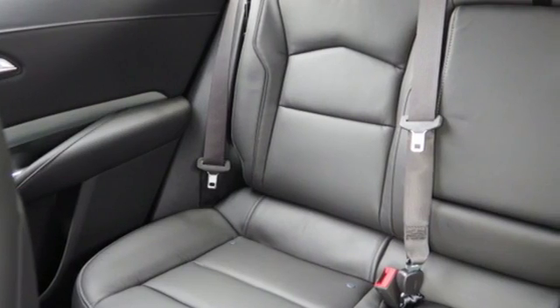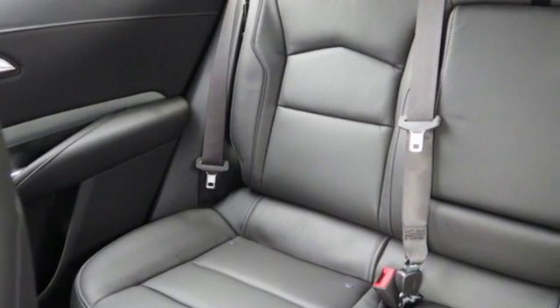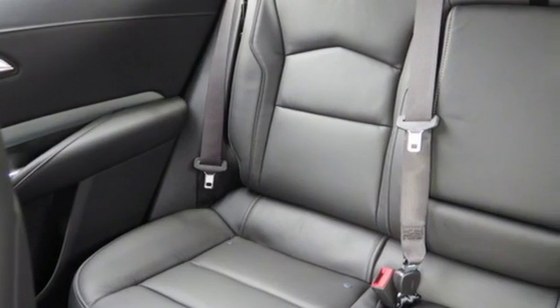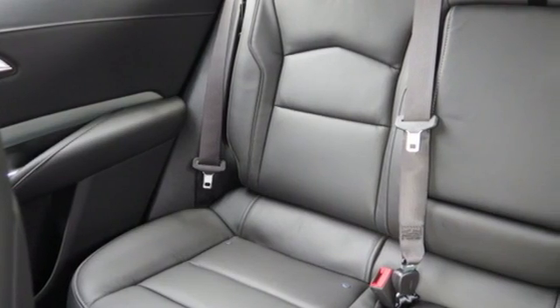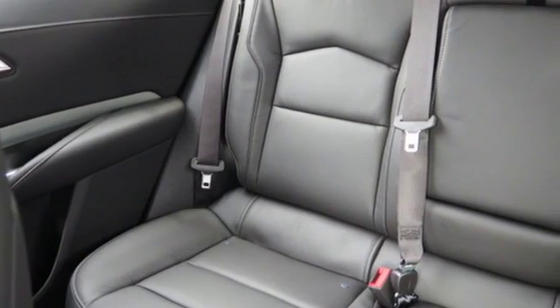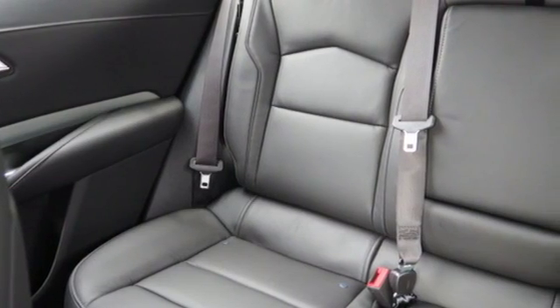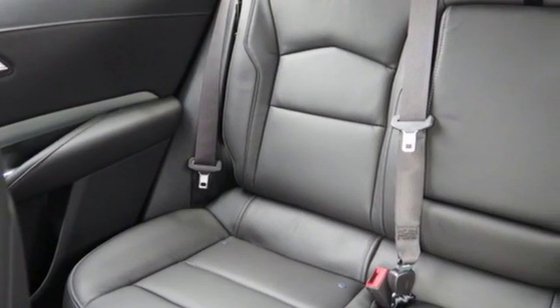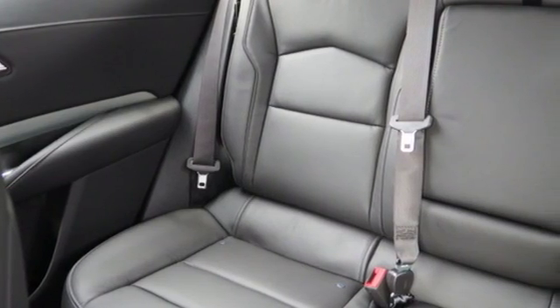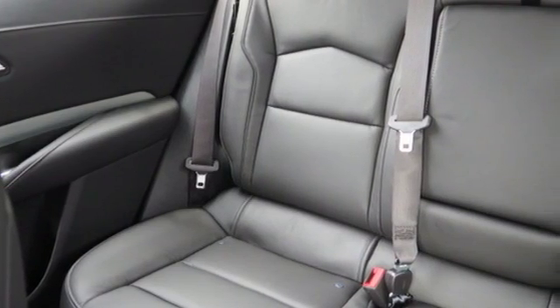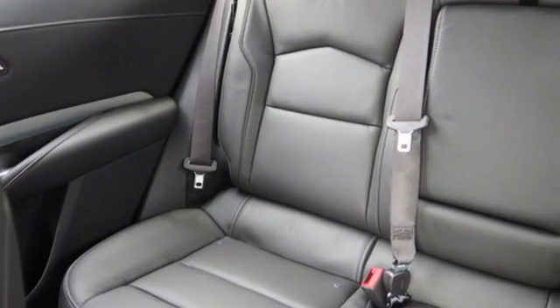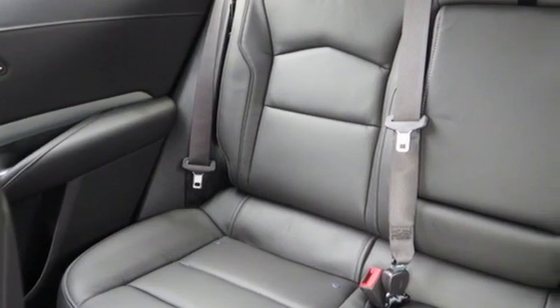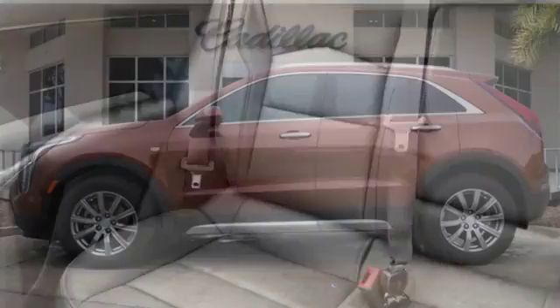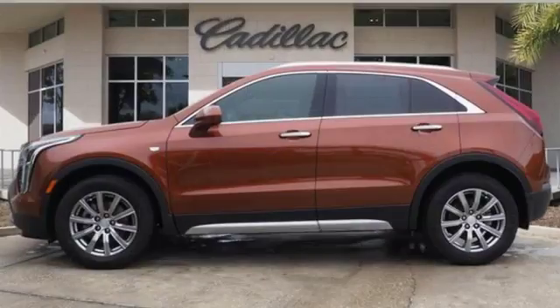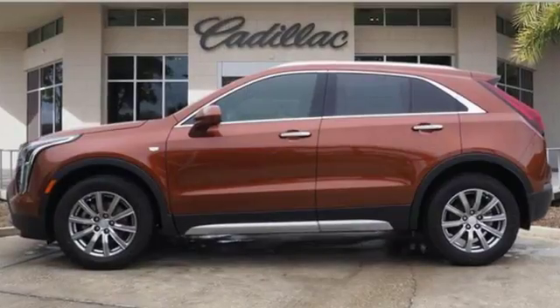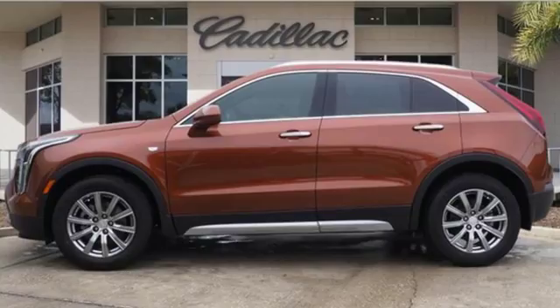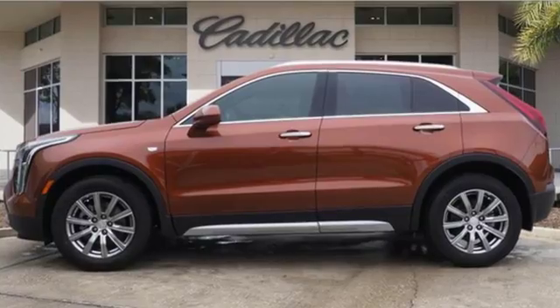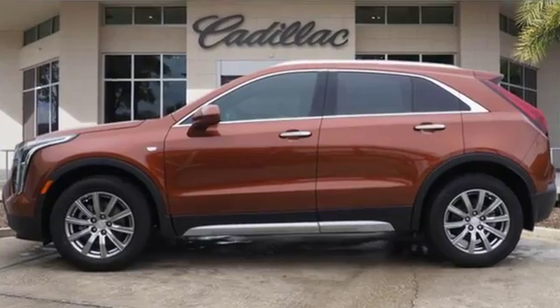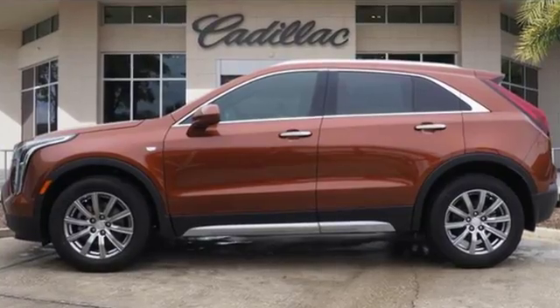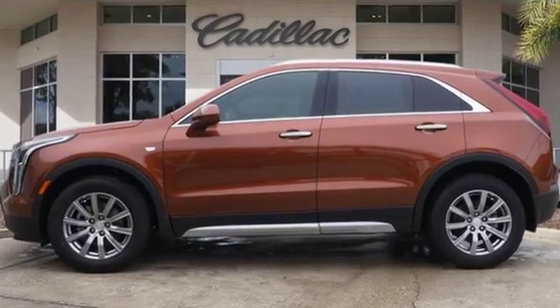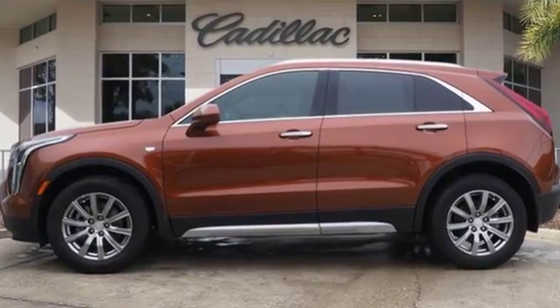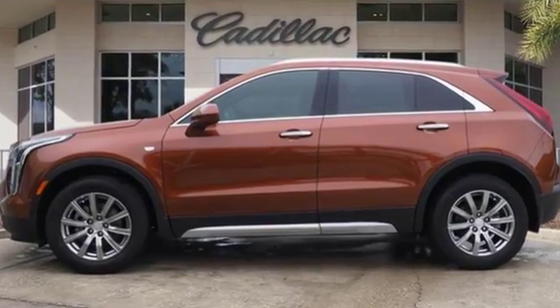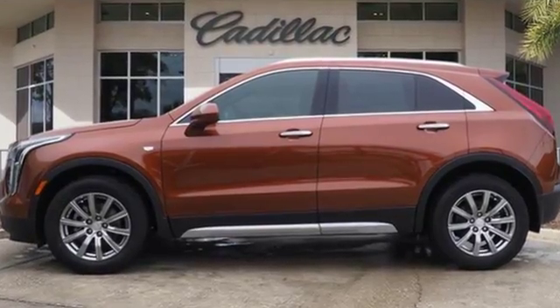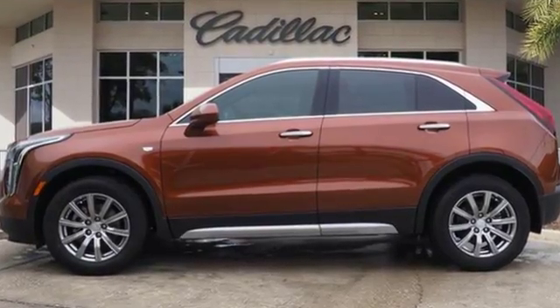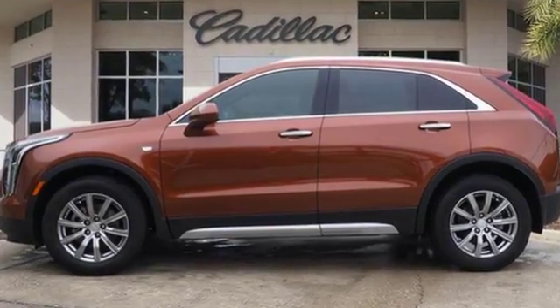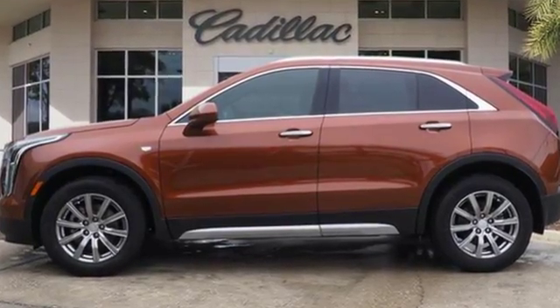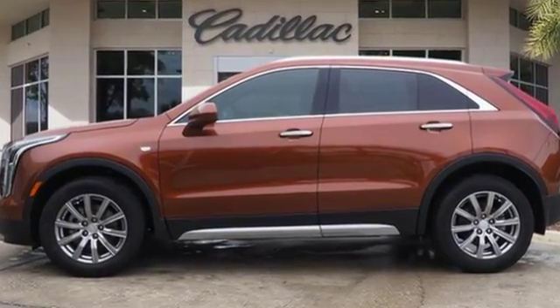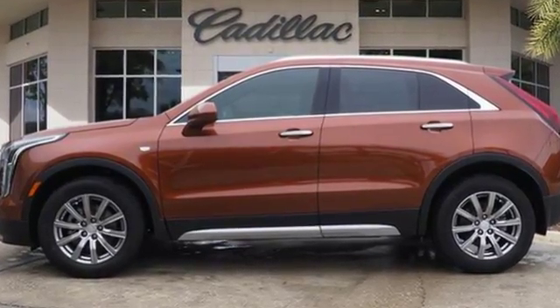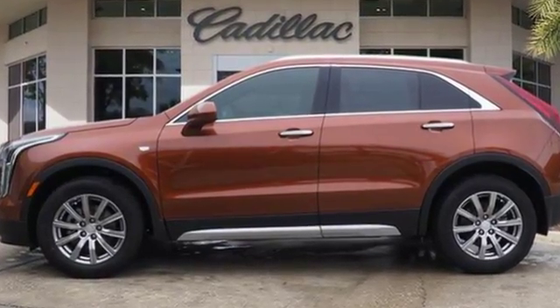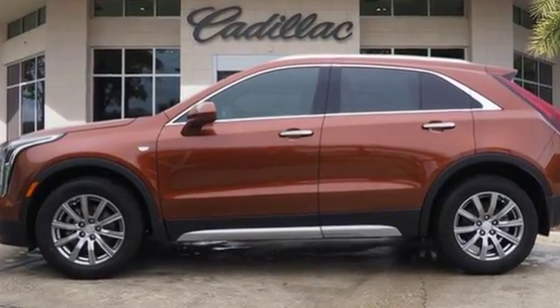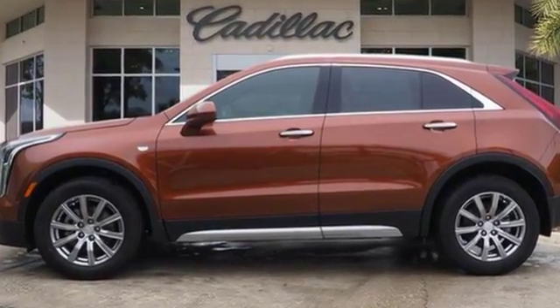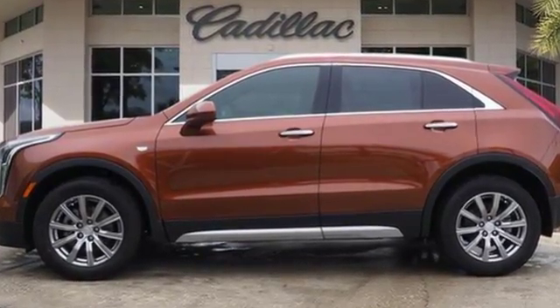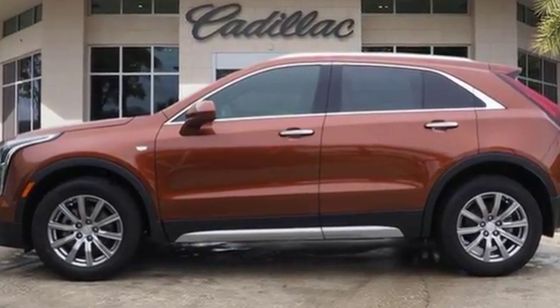For over a century, Cadillac has been synonymous with automotive innovation. Experience it for yourself today.